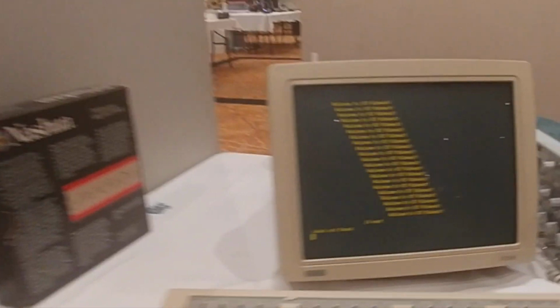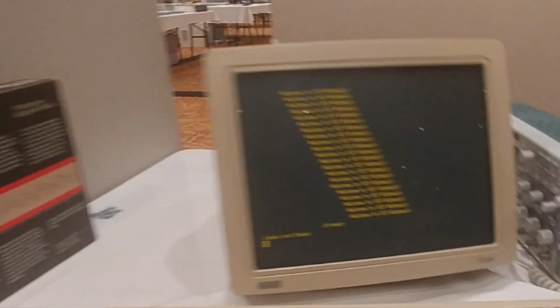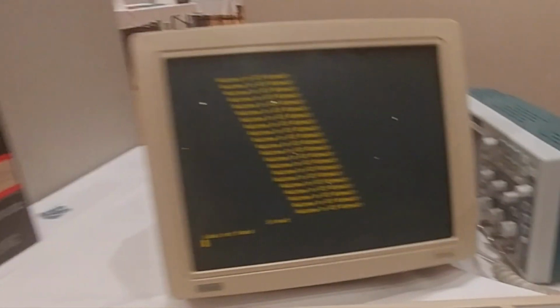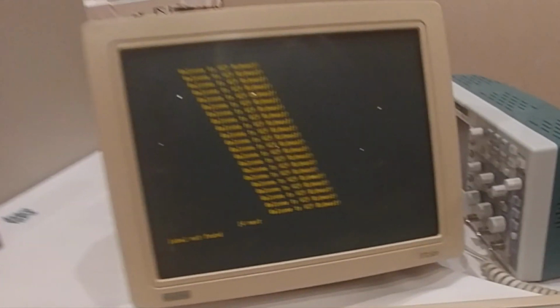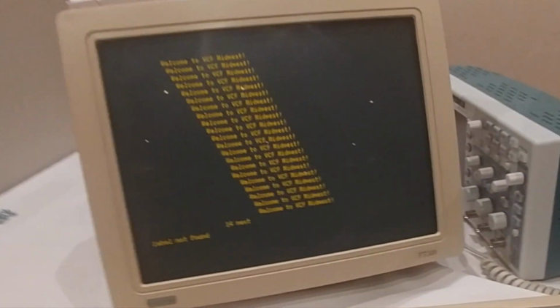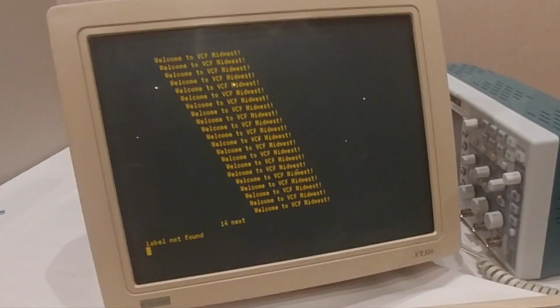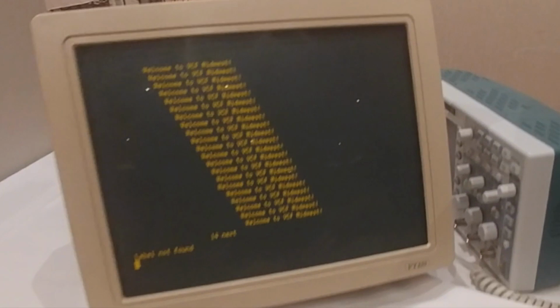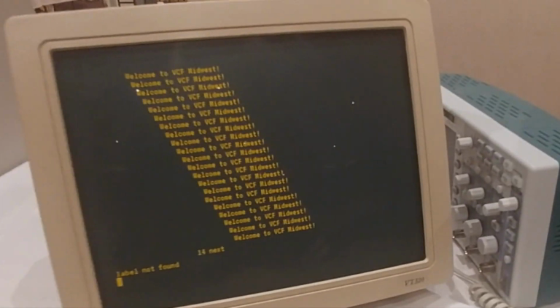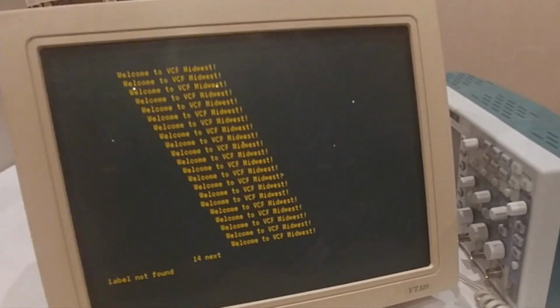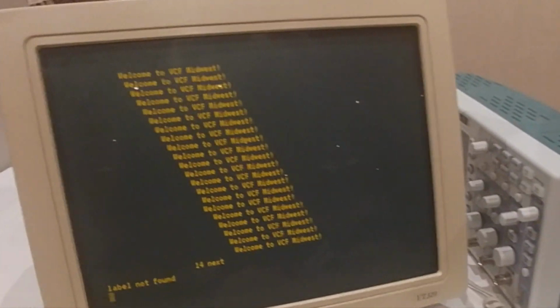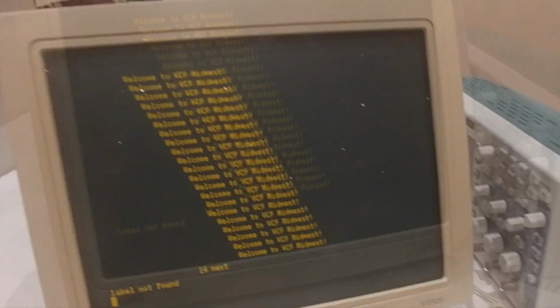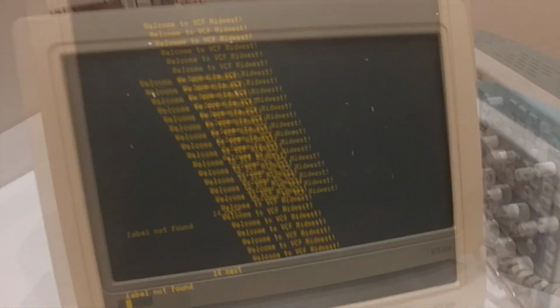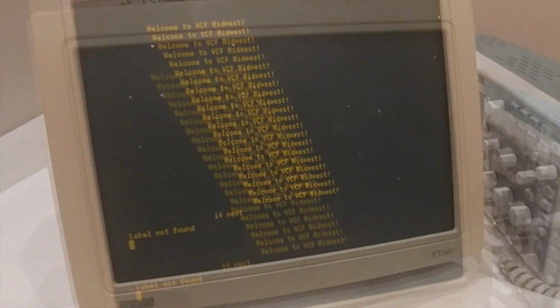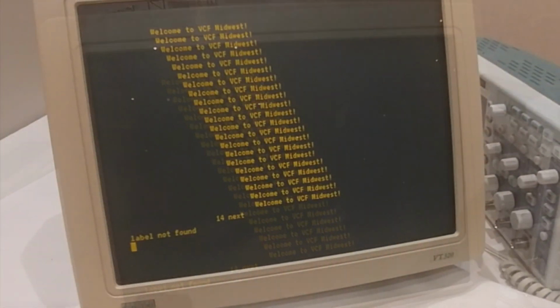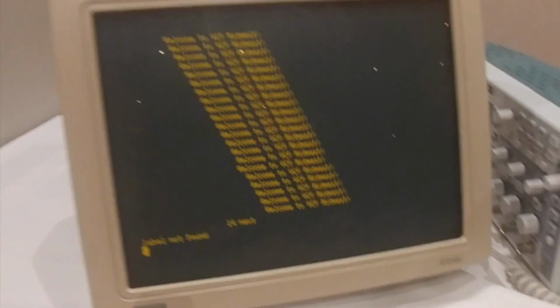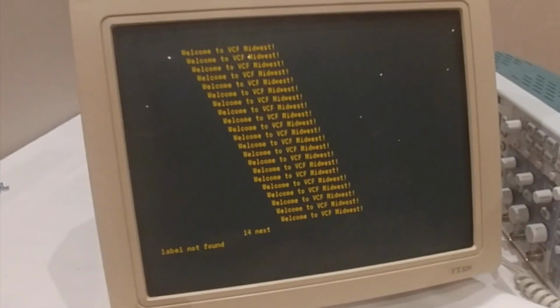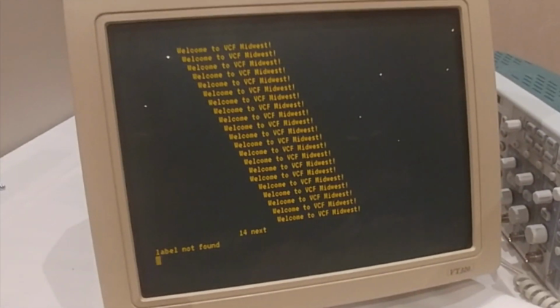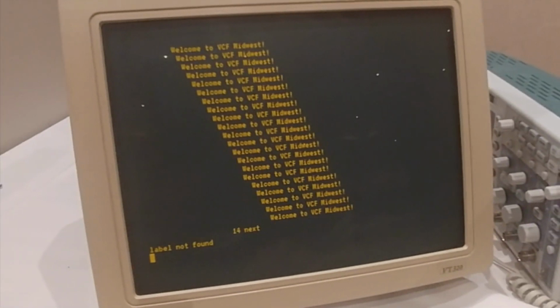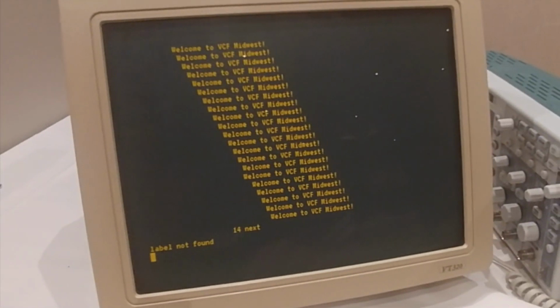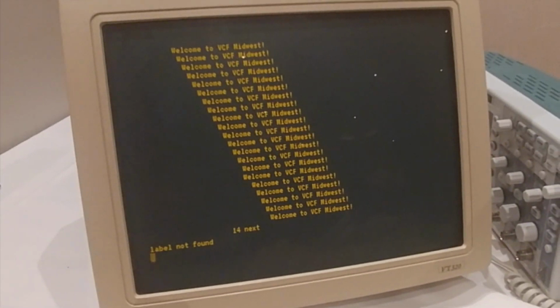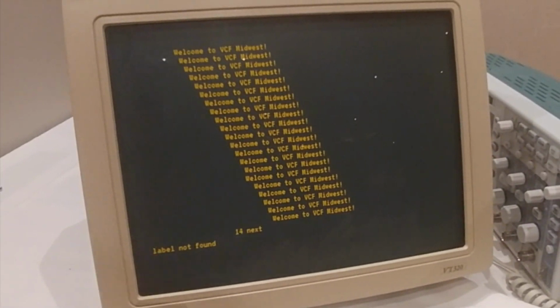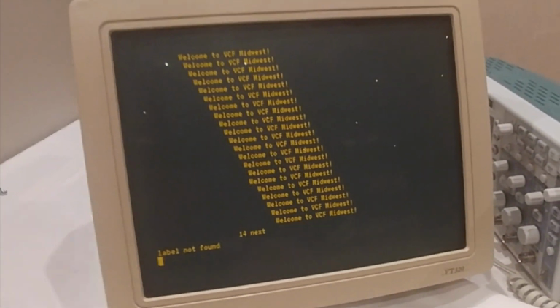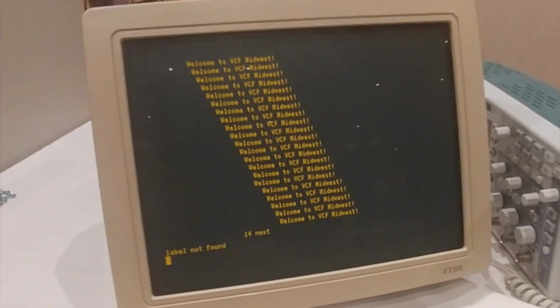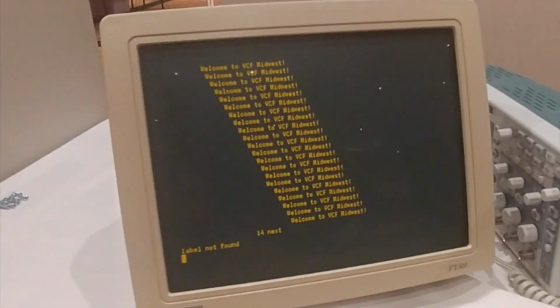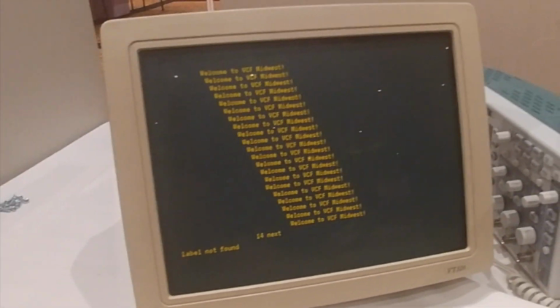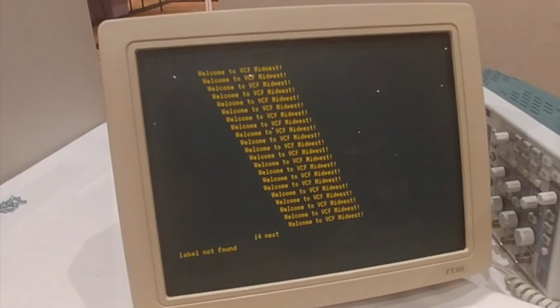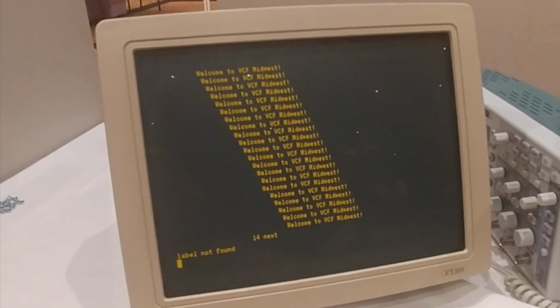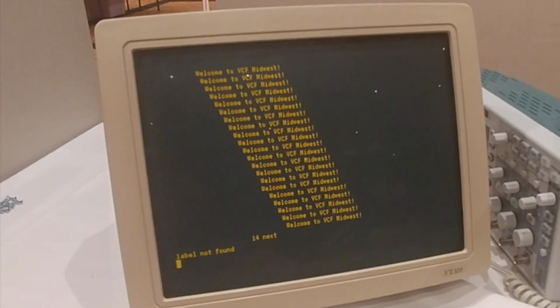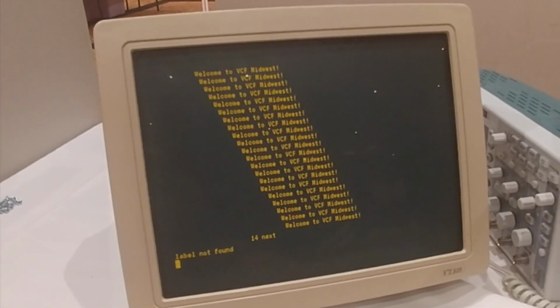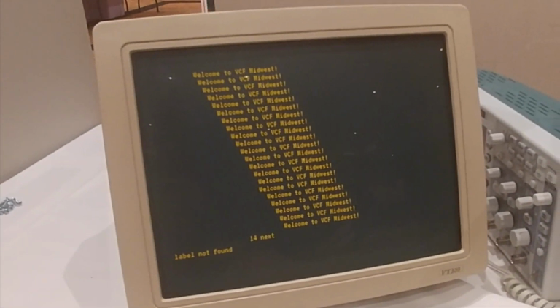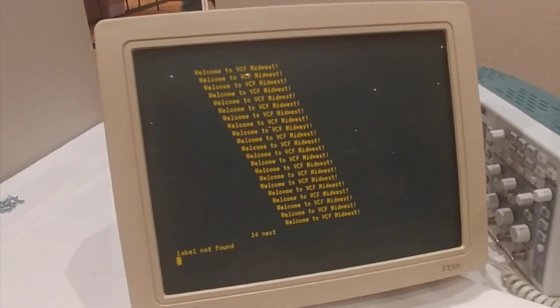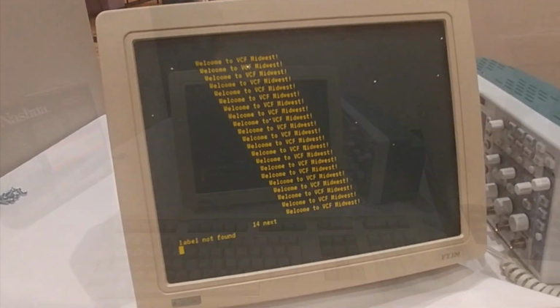BASIC got an error on this machine. We'll investigate that further.